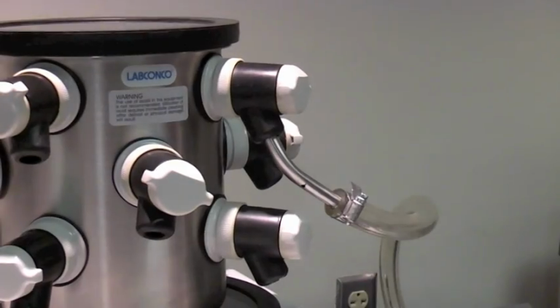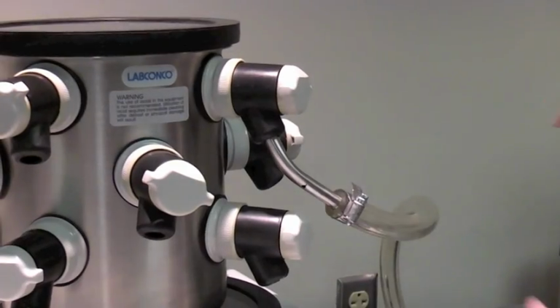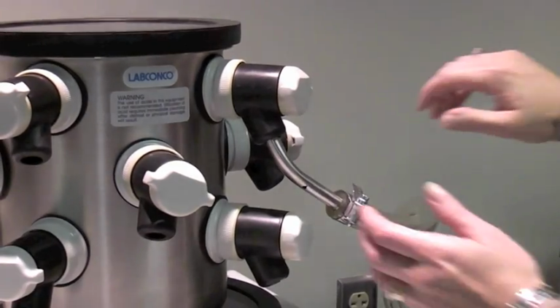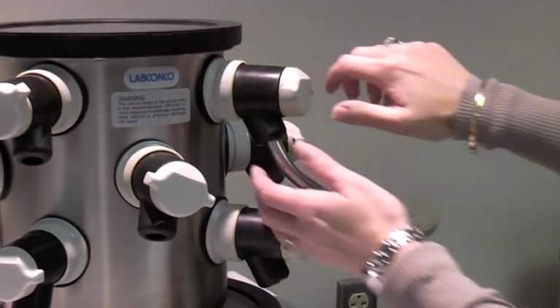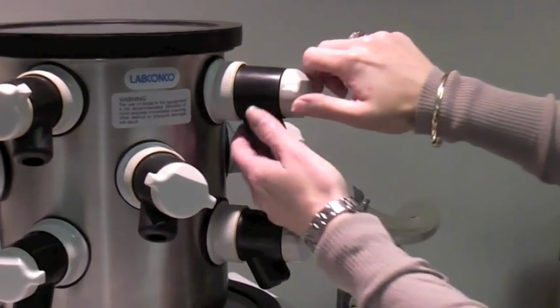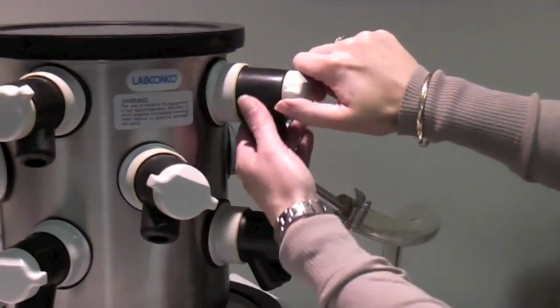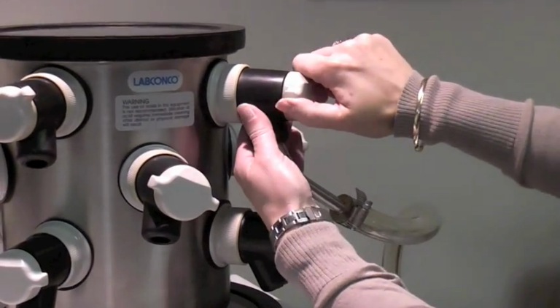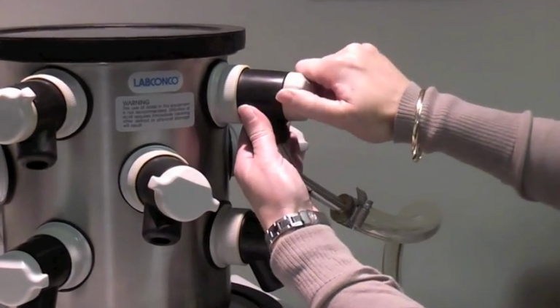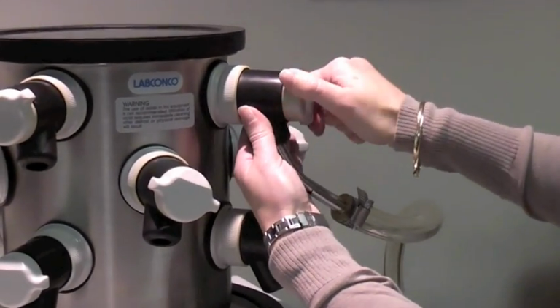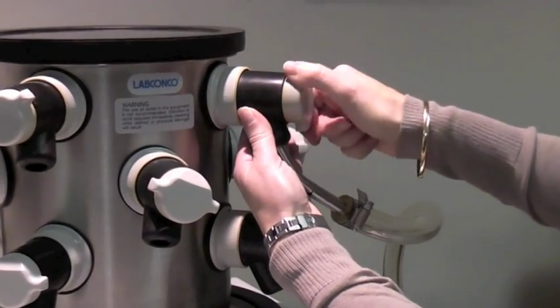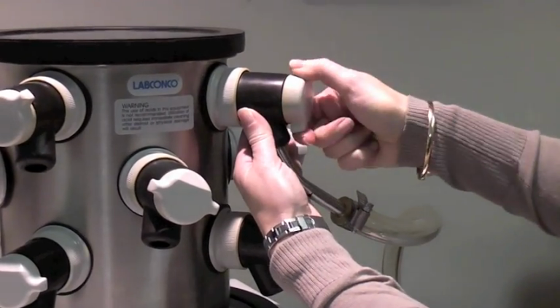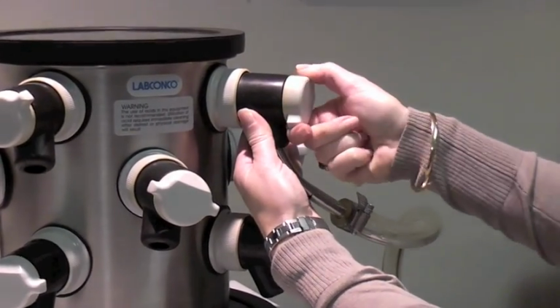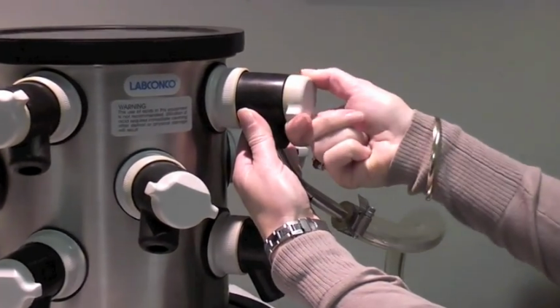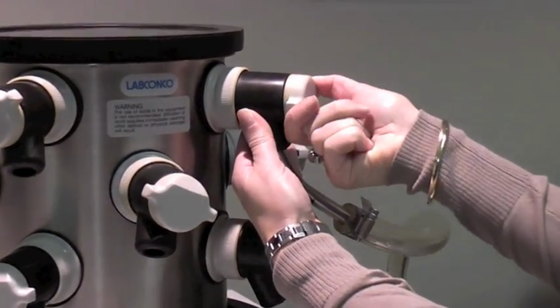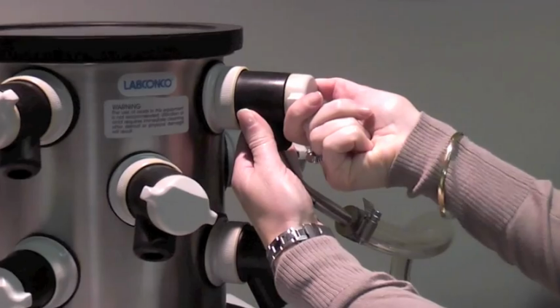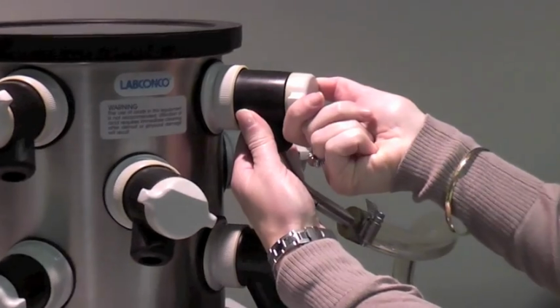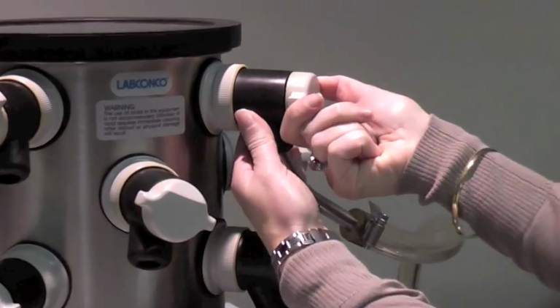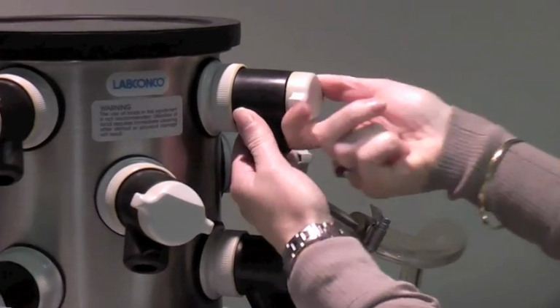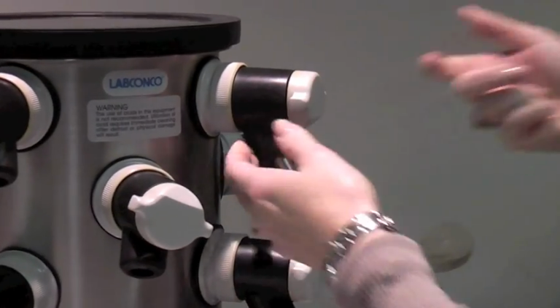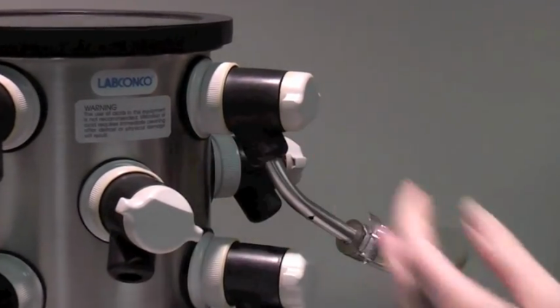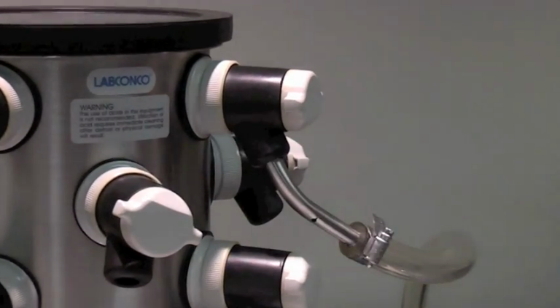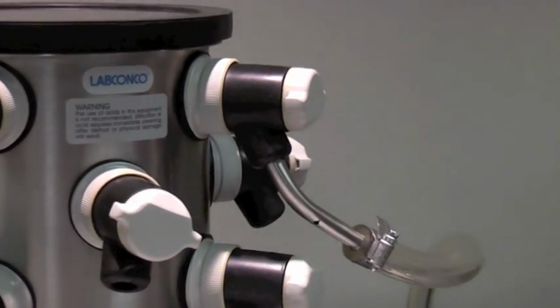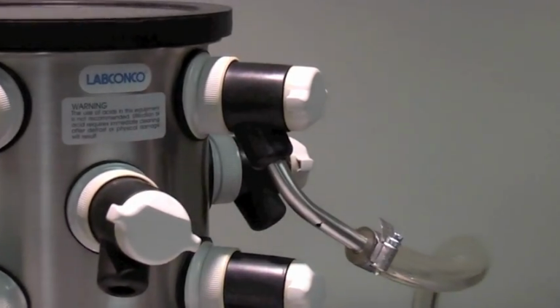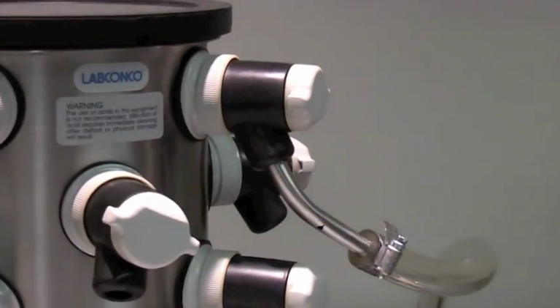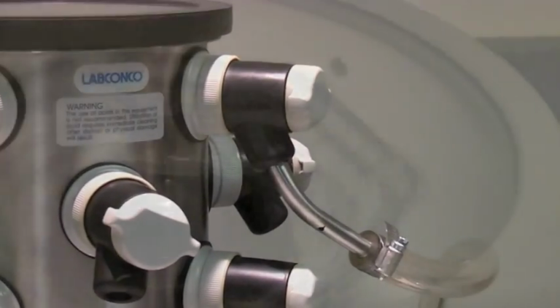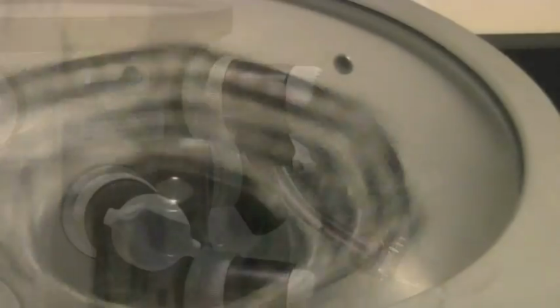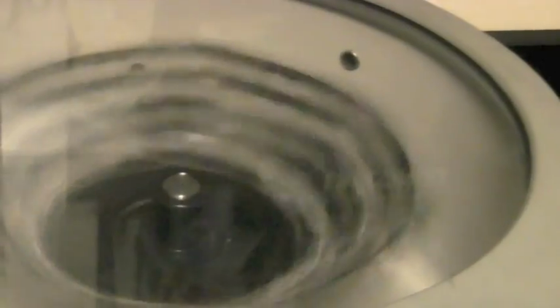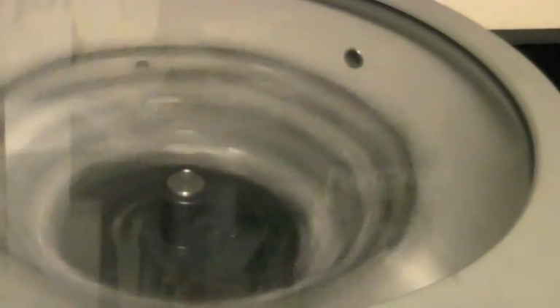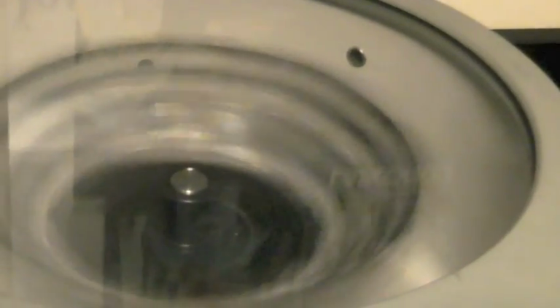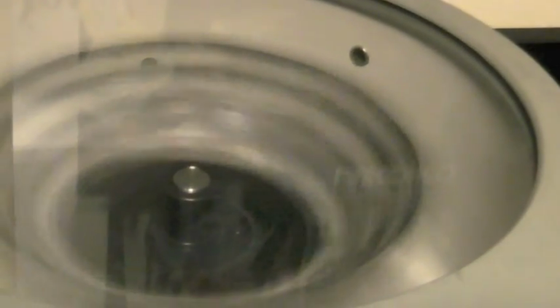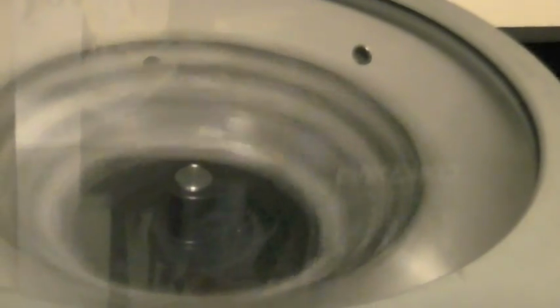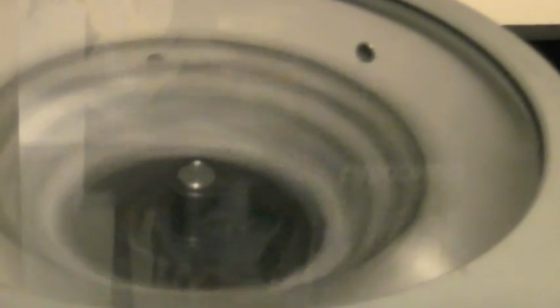When both systems are ready, ensure that the port on the freeze-dryer is in the open position and turn the Centrivap on.